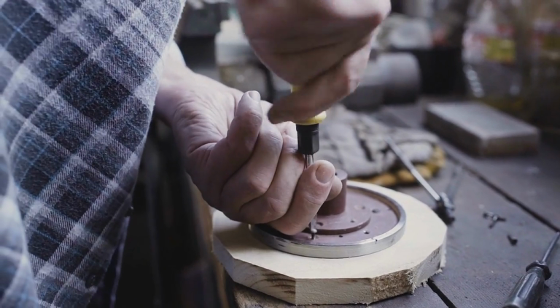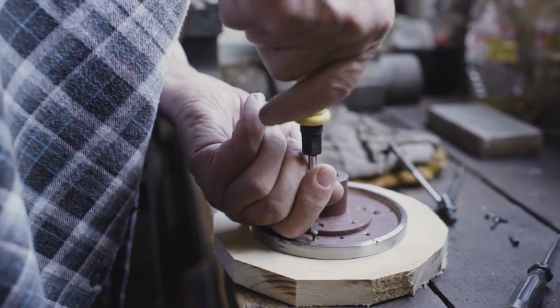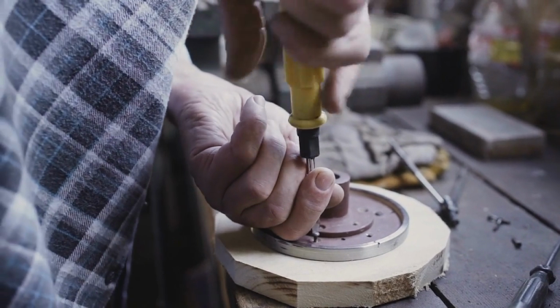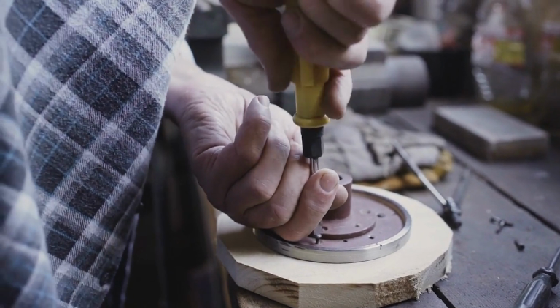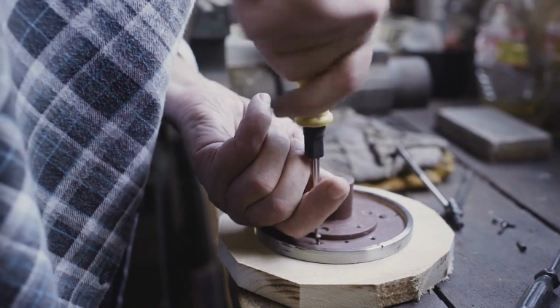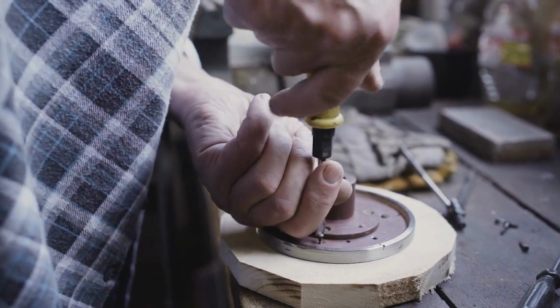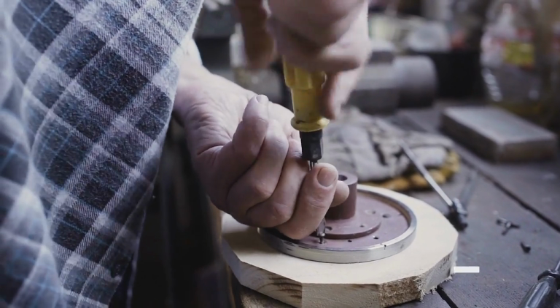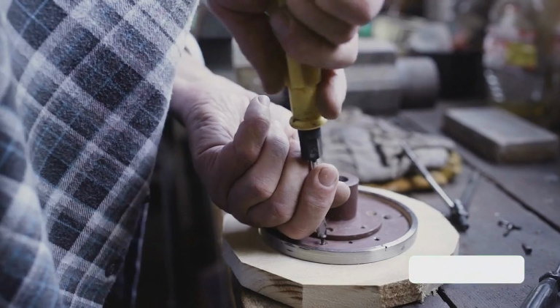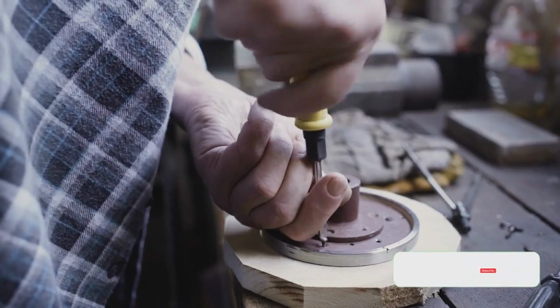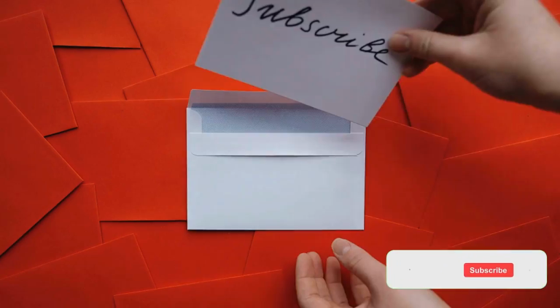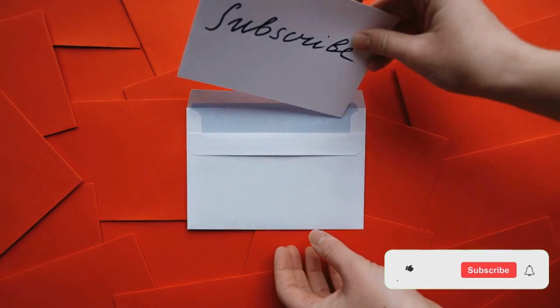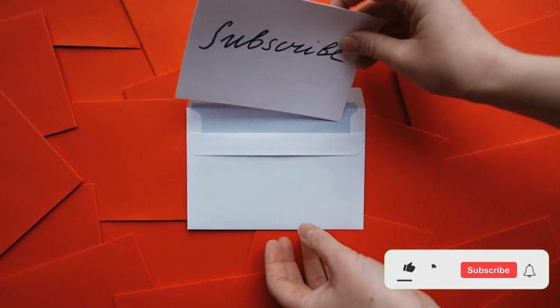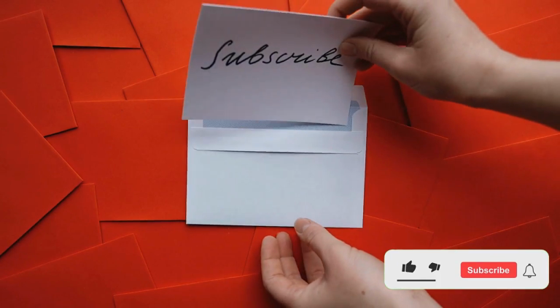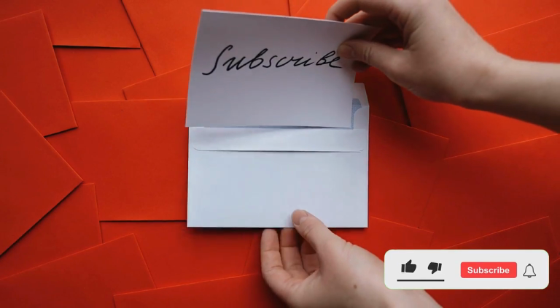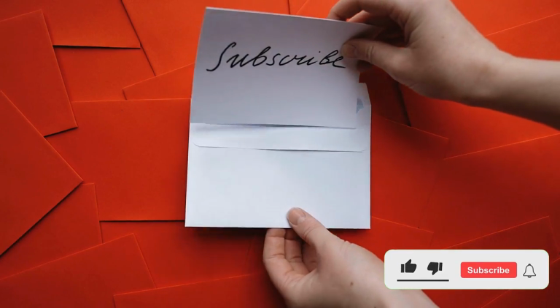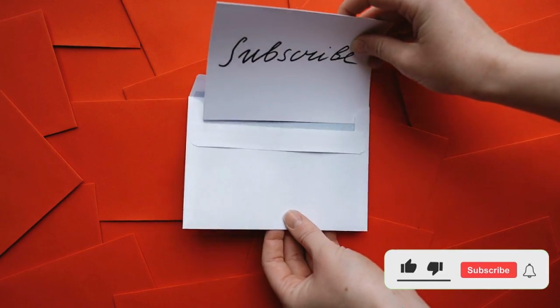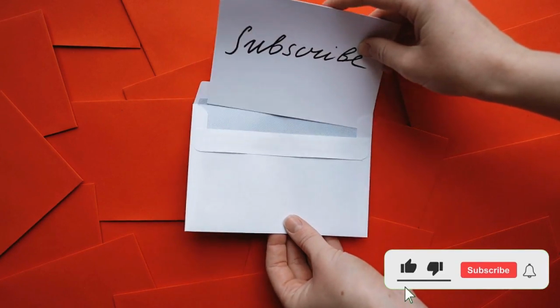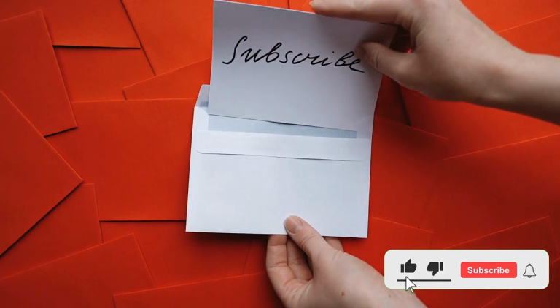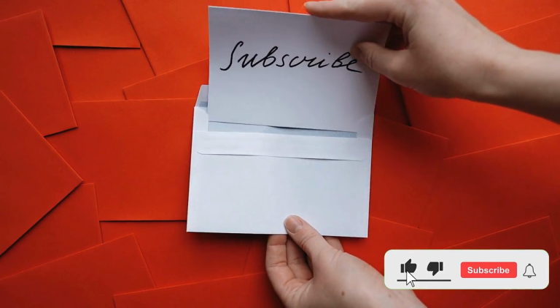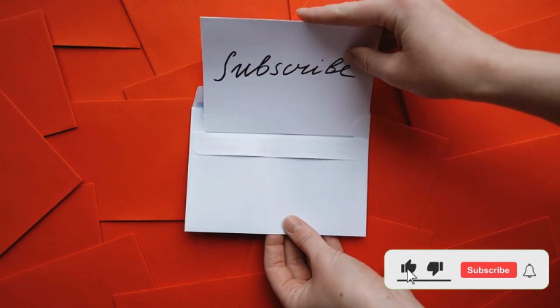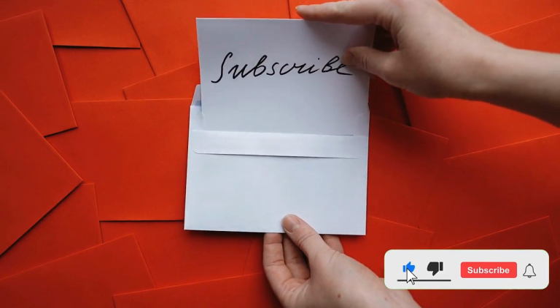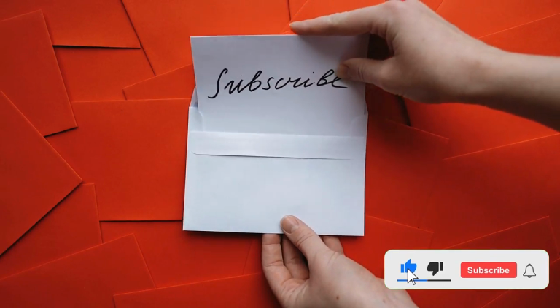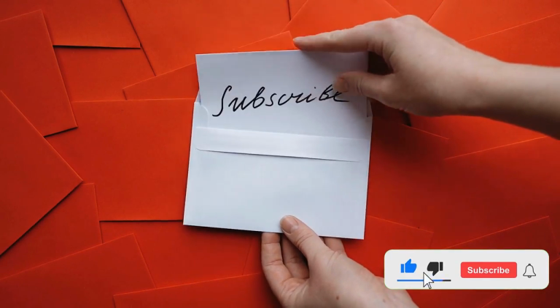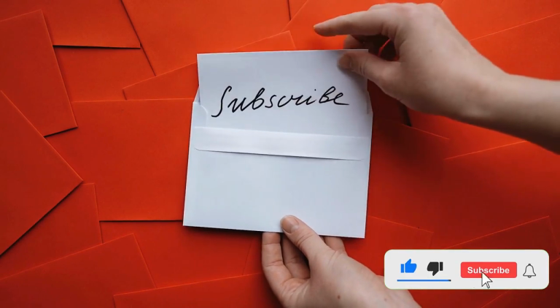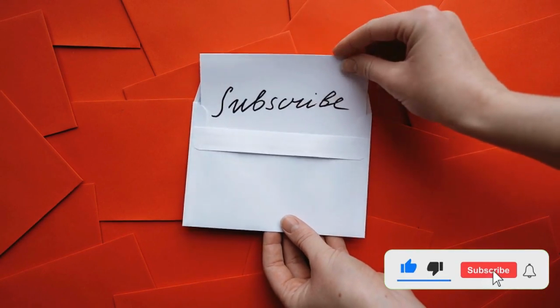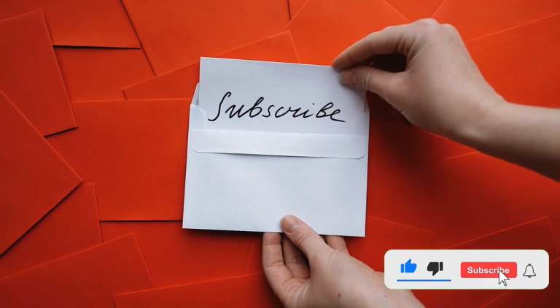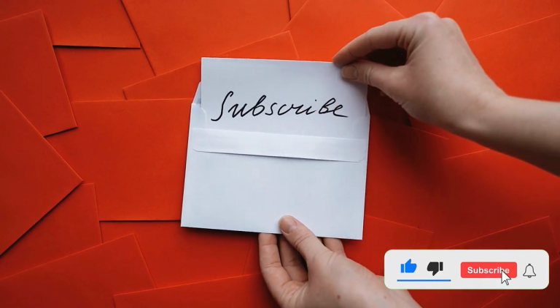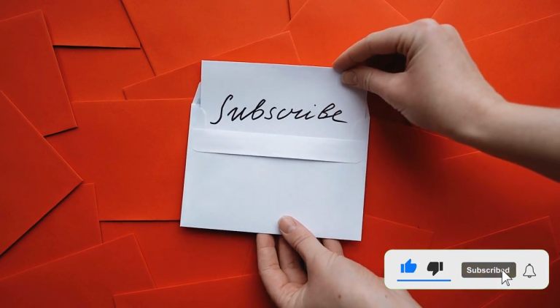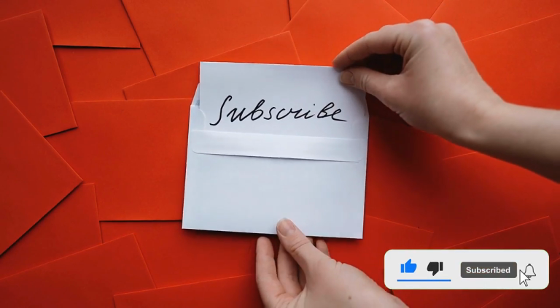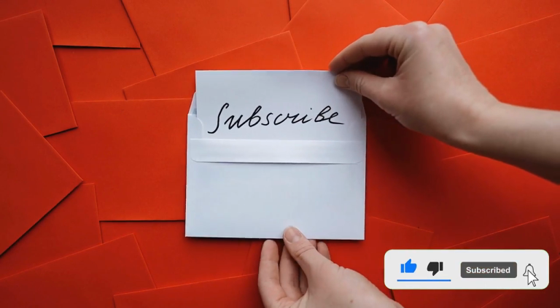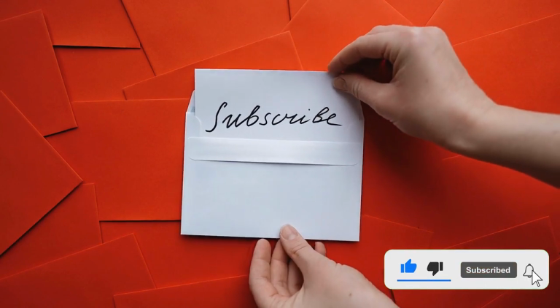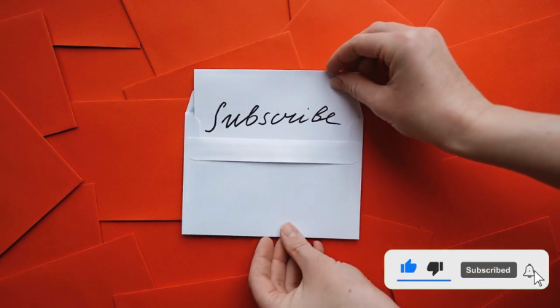Before we get started, be sure to subscribe to my channel for more great reviews and tutorials. Thanks for watching.